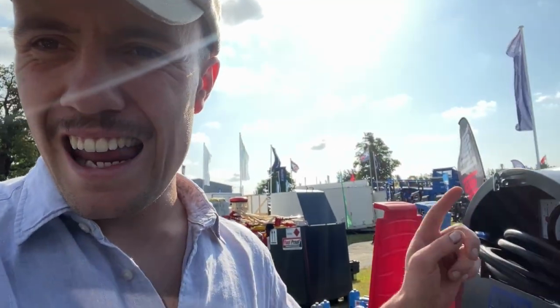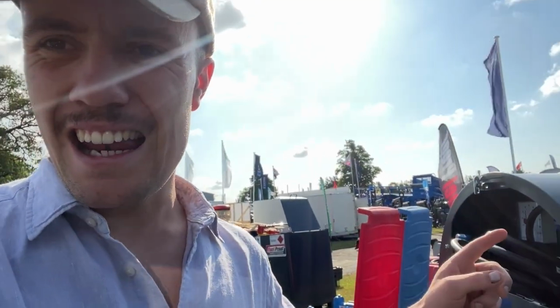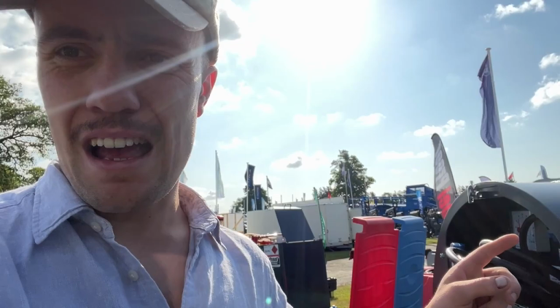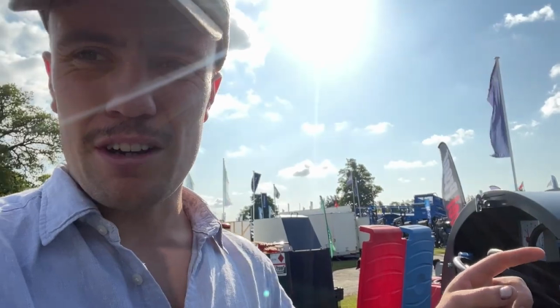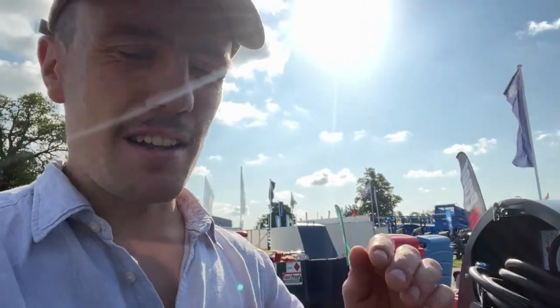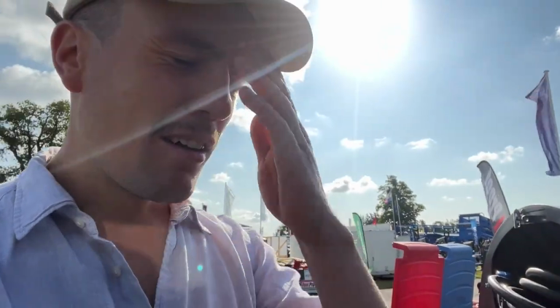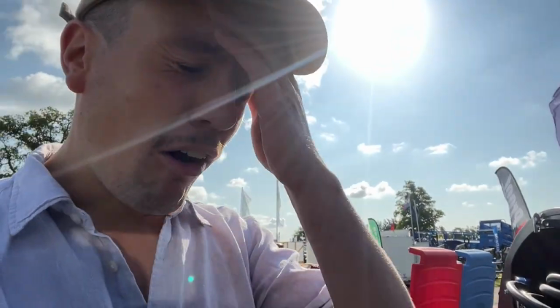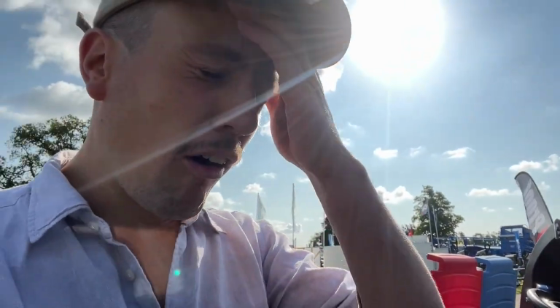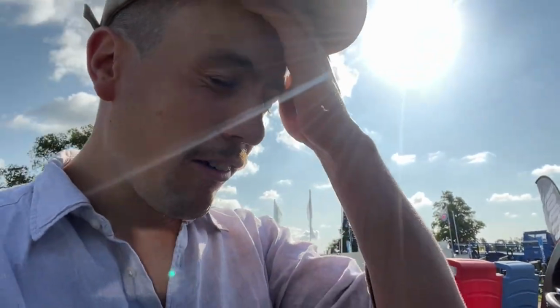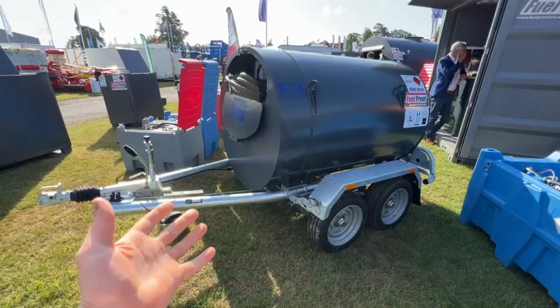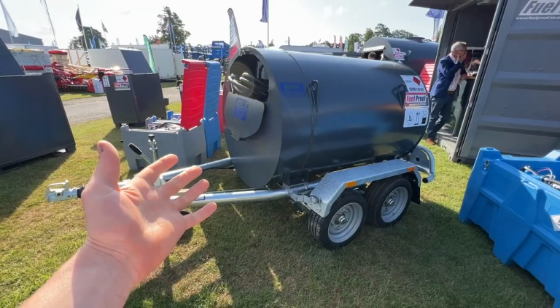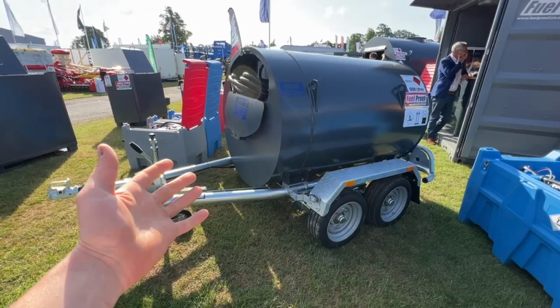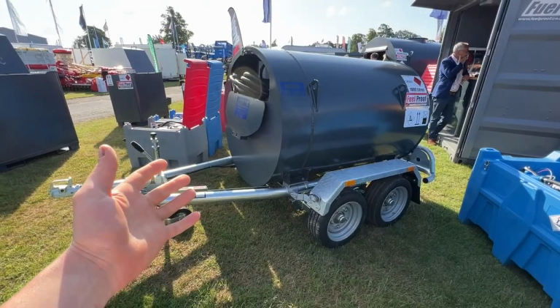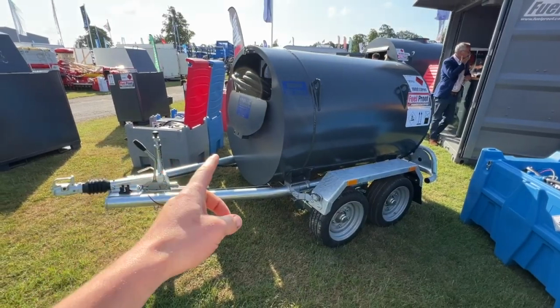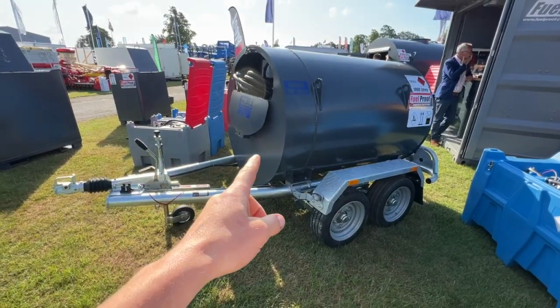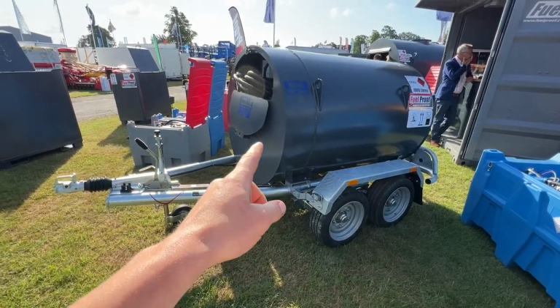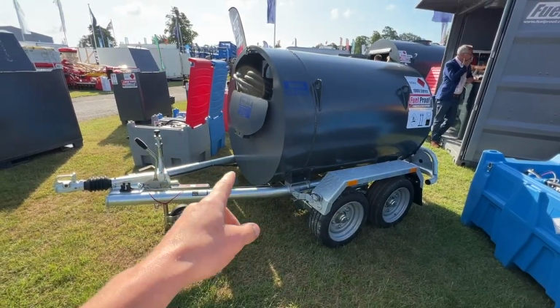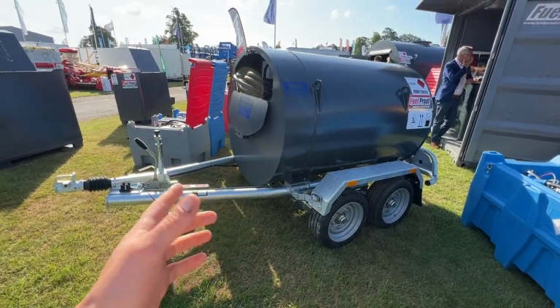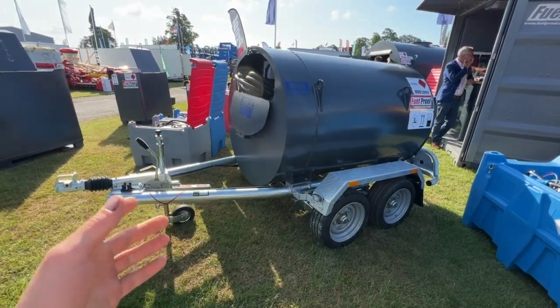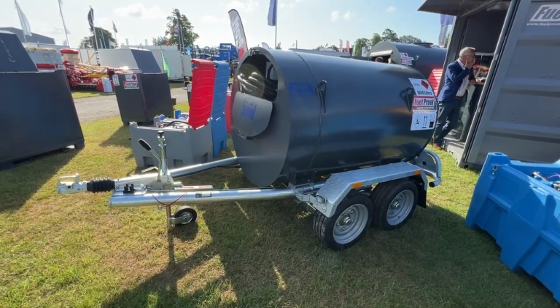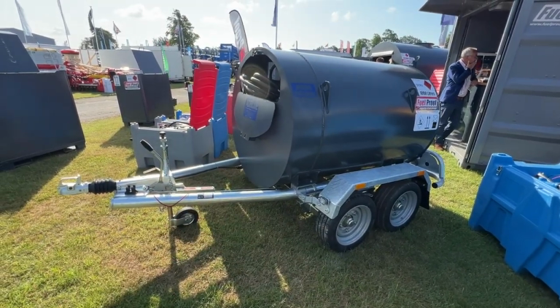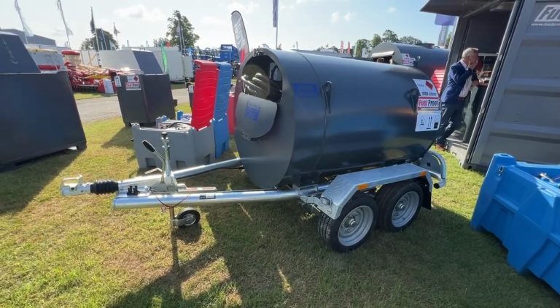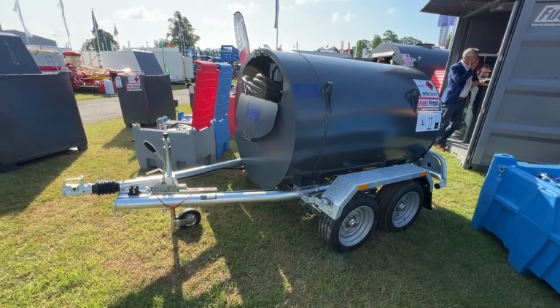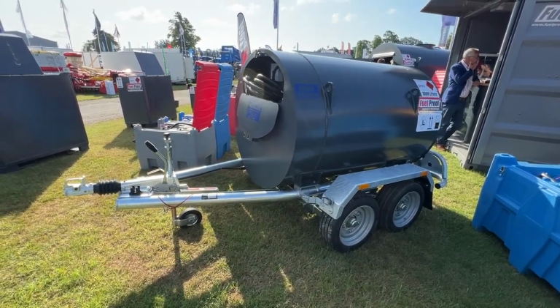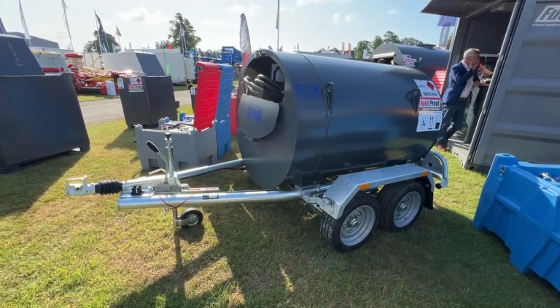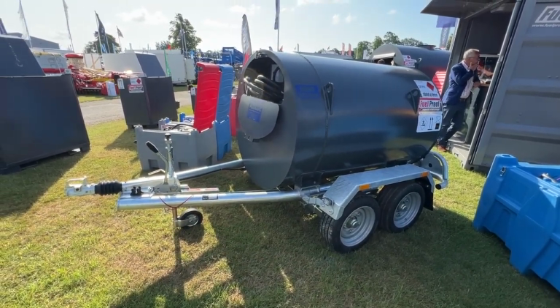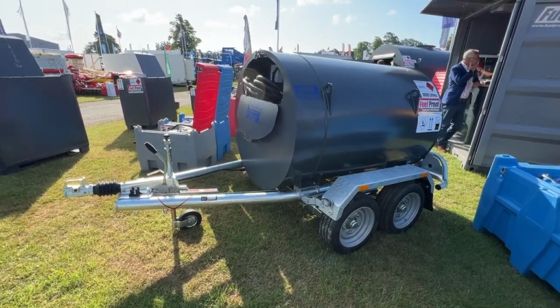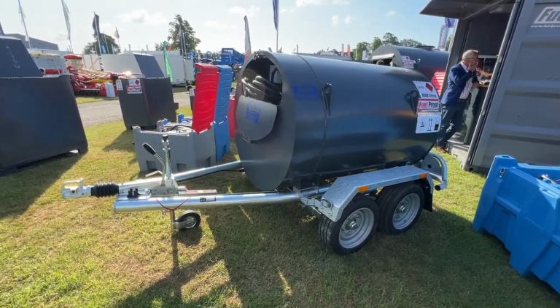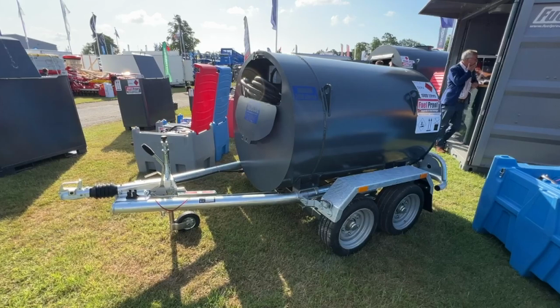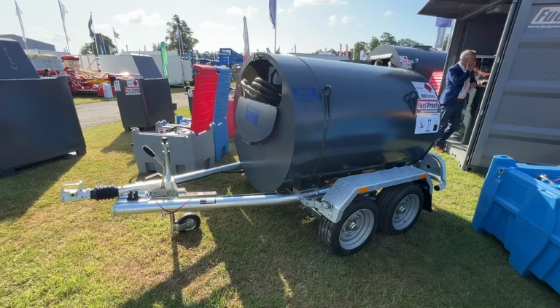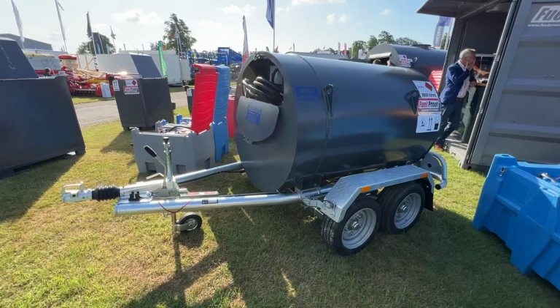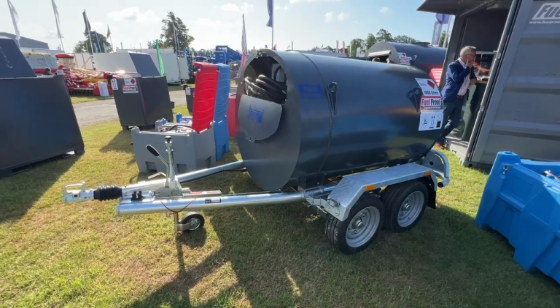8.5 grand. I mean, it's perfect — what we're needing — but Jesus, it's expensive.